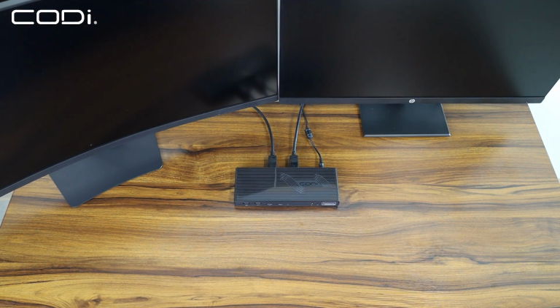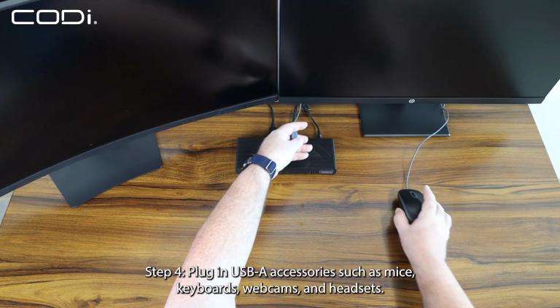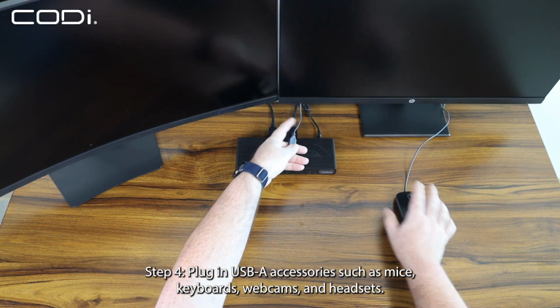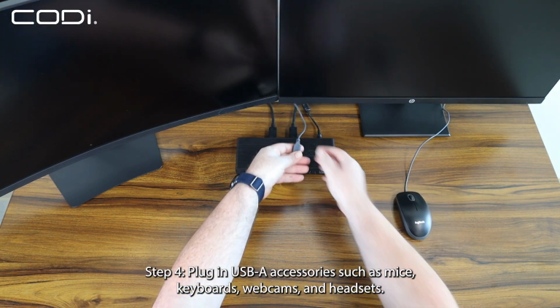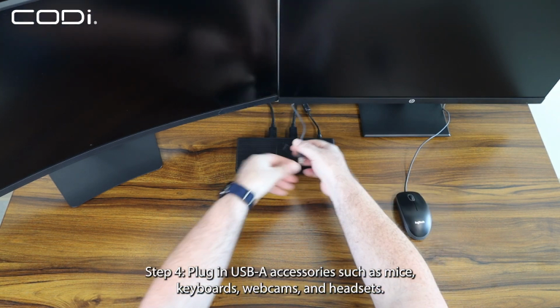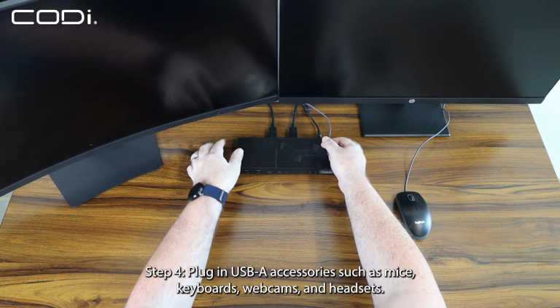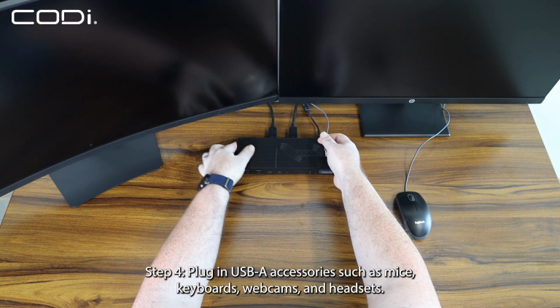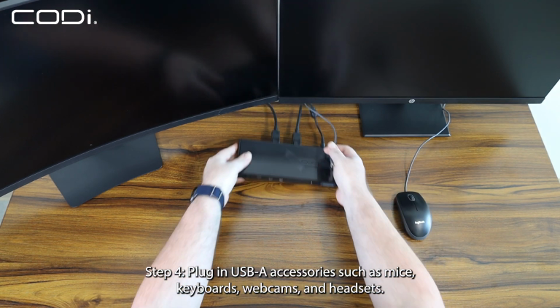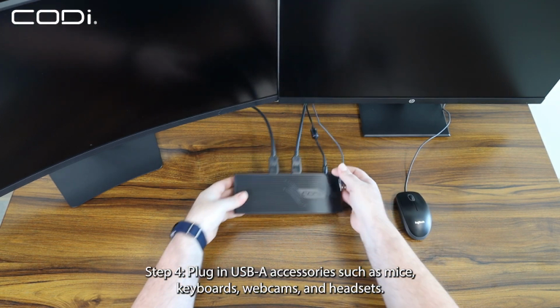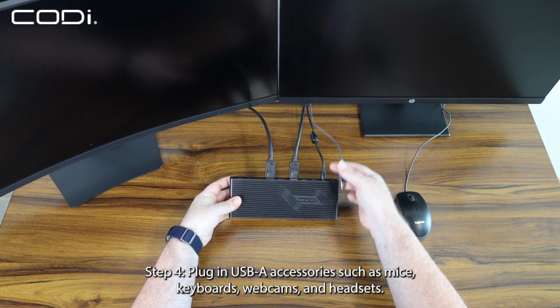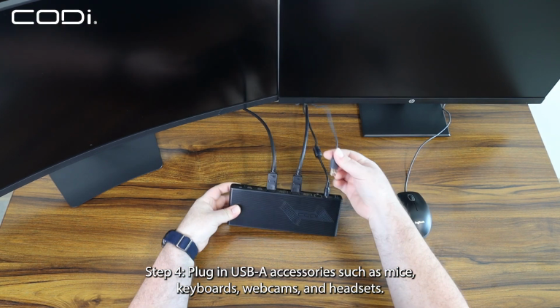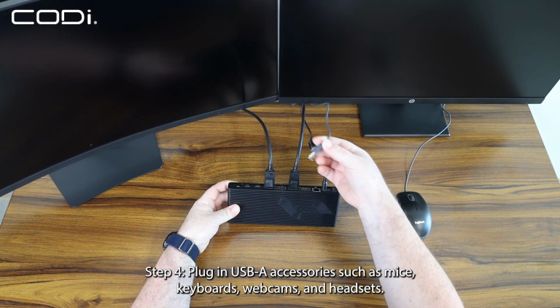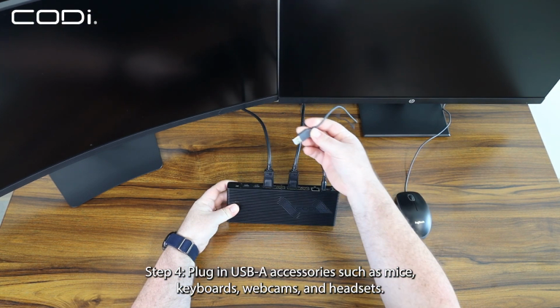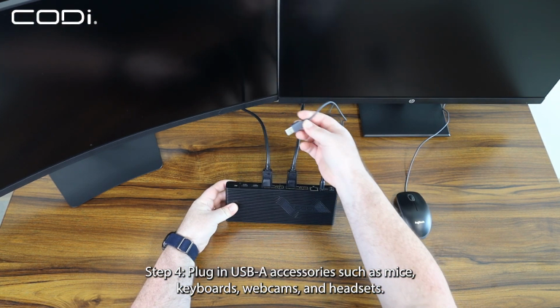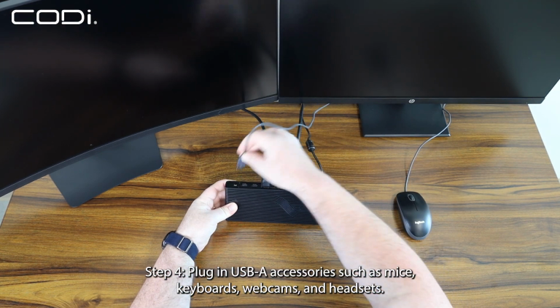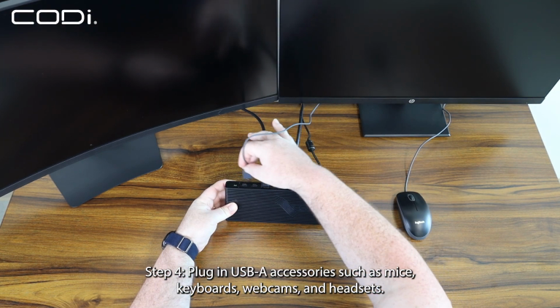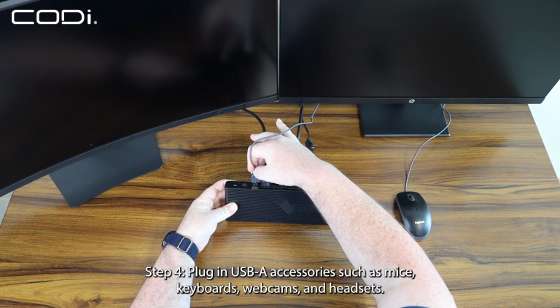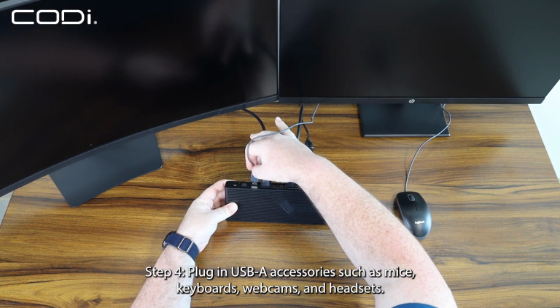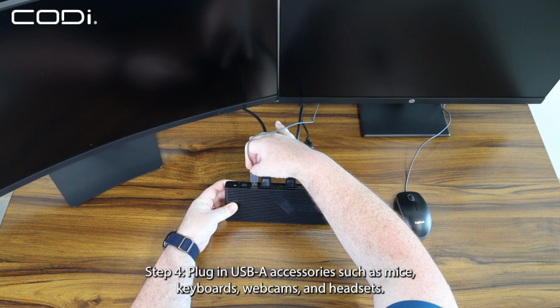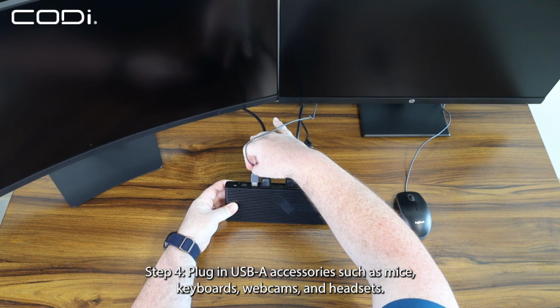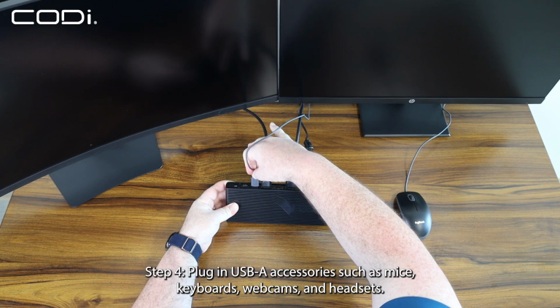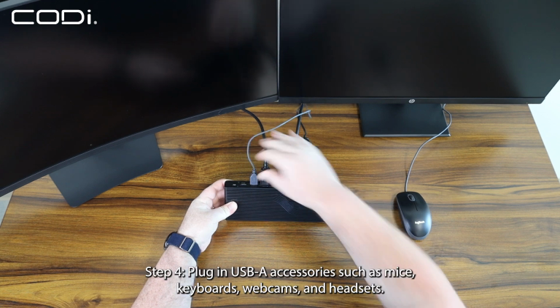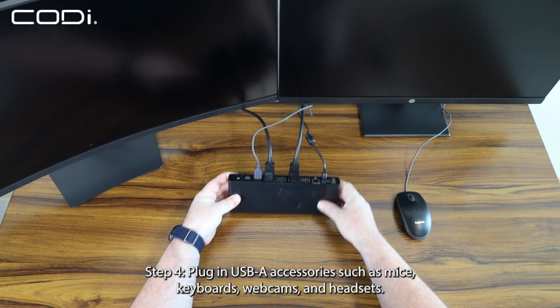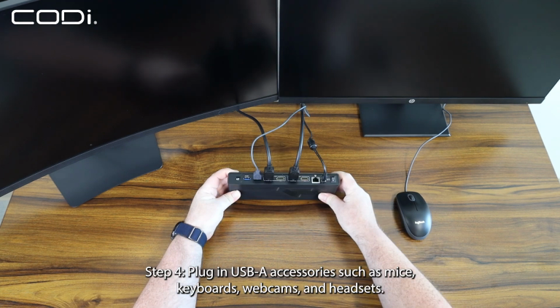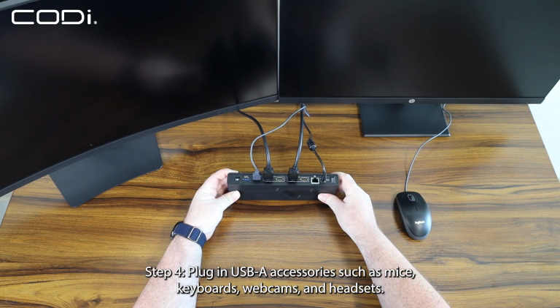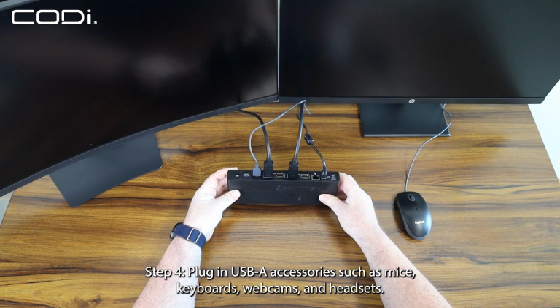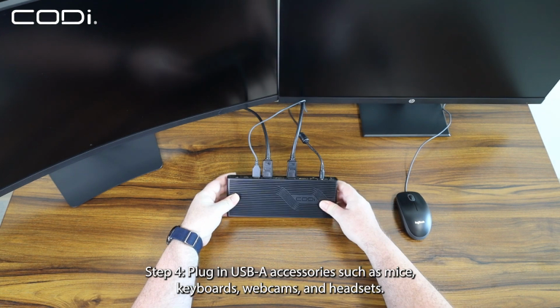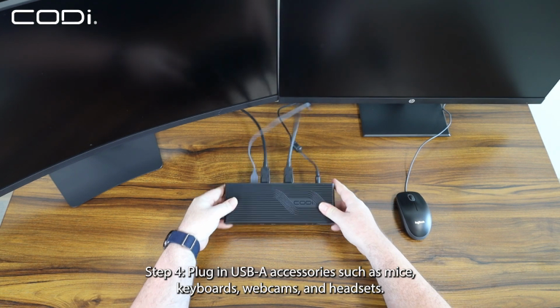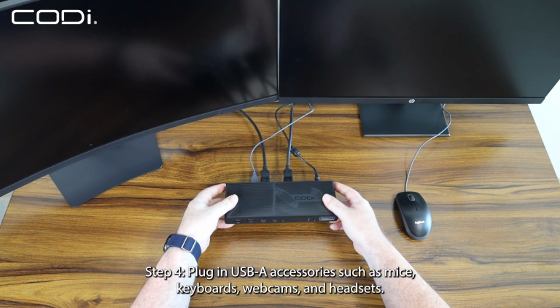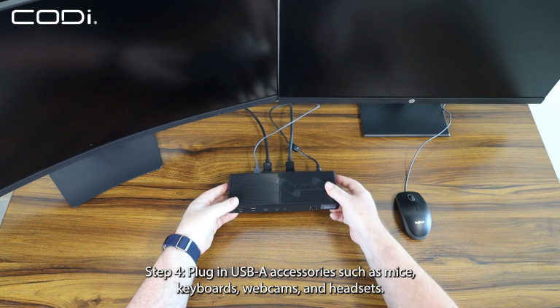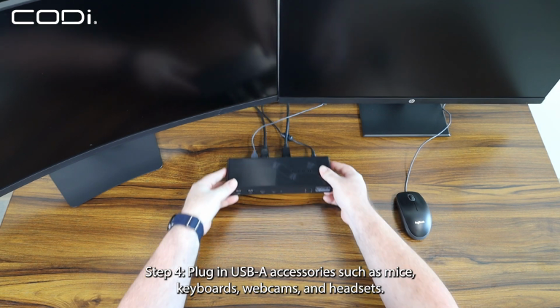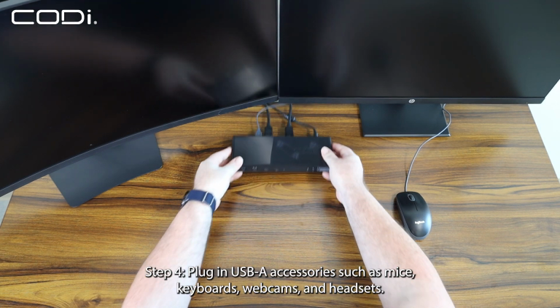Step 4: Plug in USB-A accessories such as mice, keyboards, webcams, and headsets.